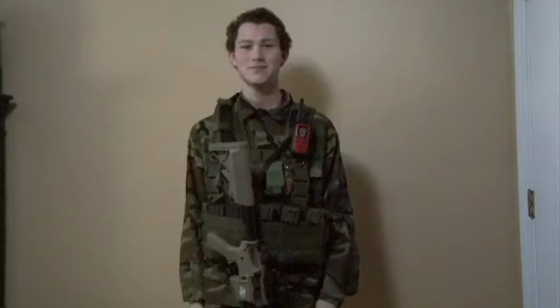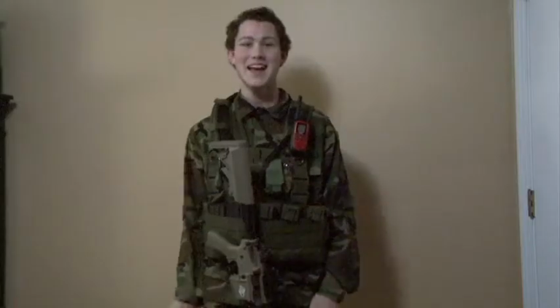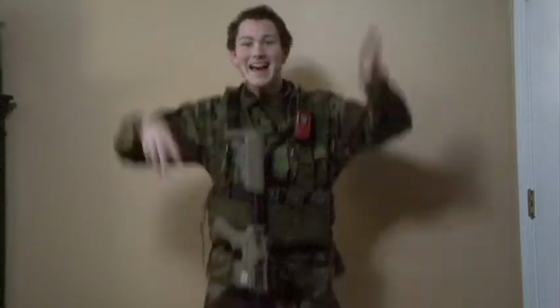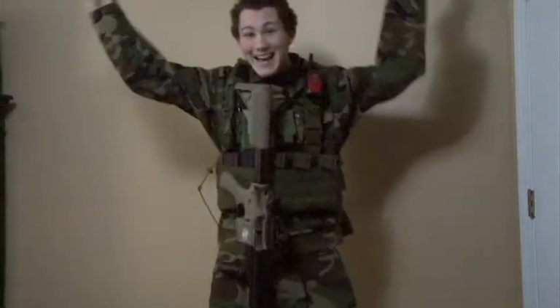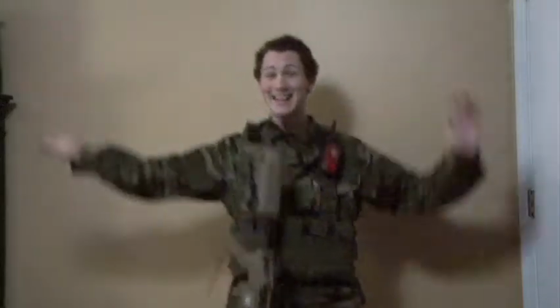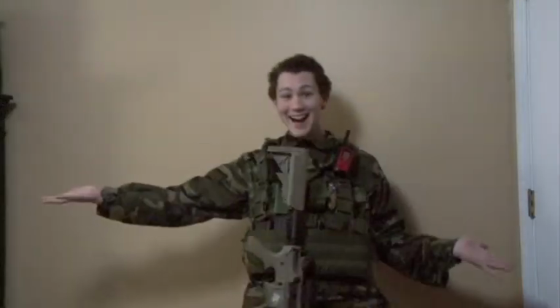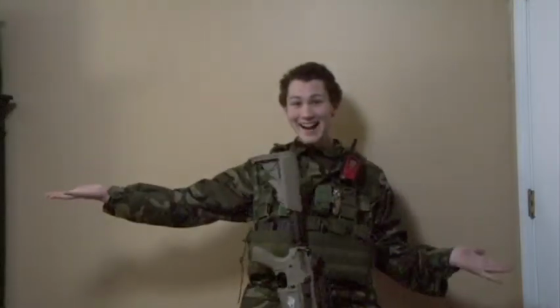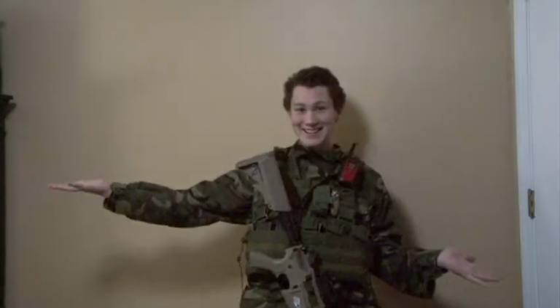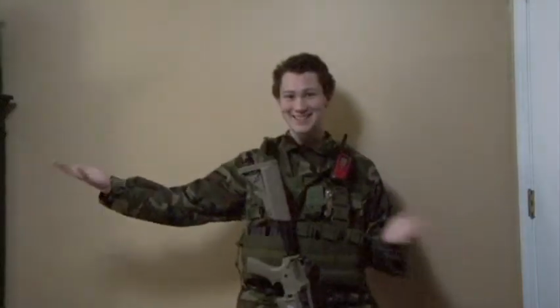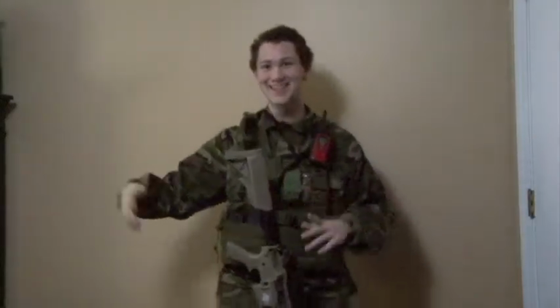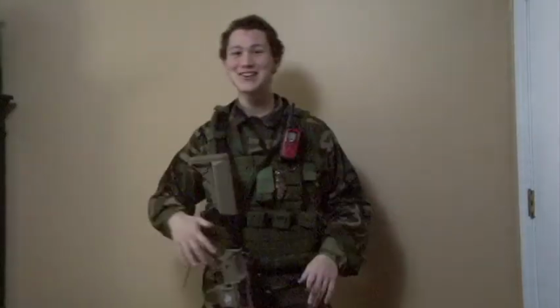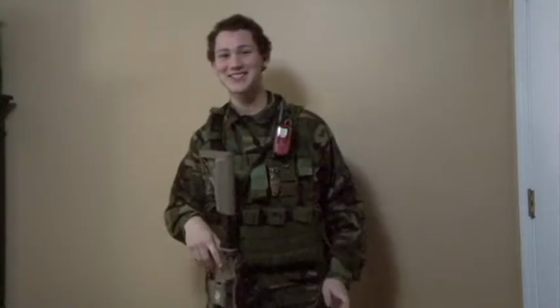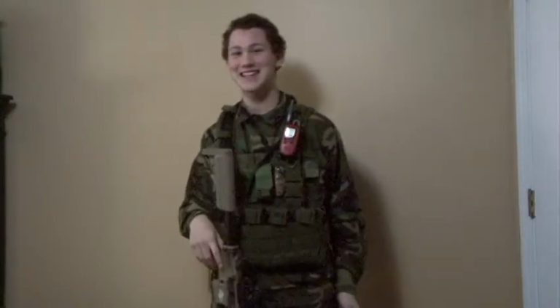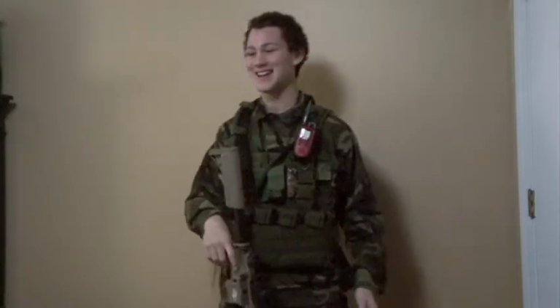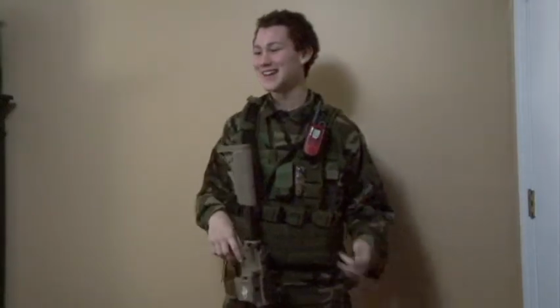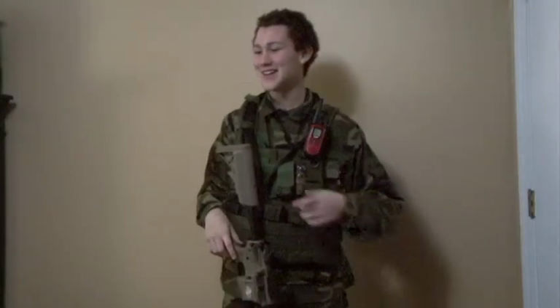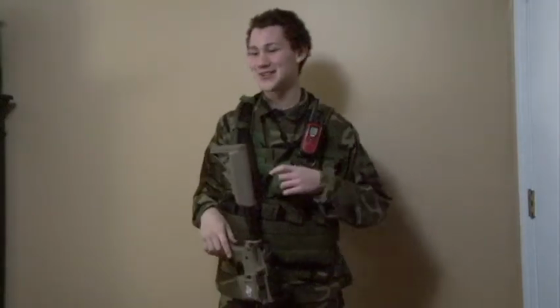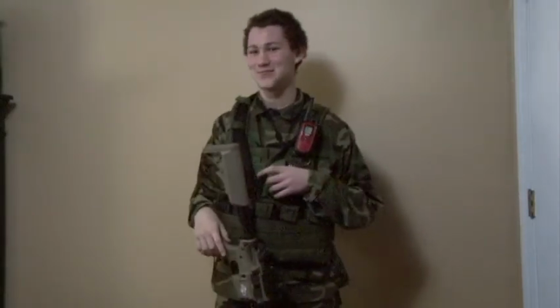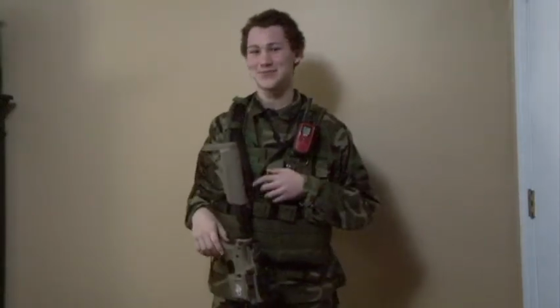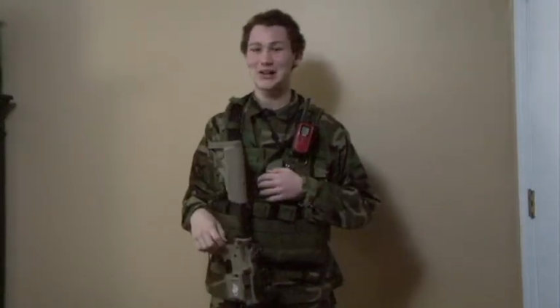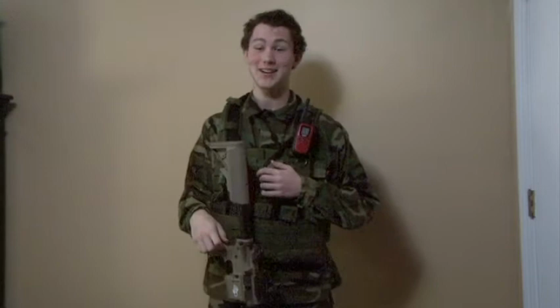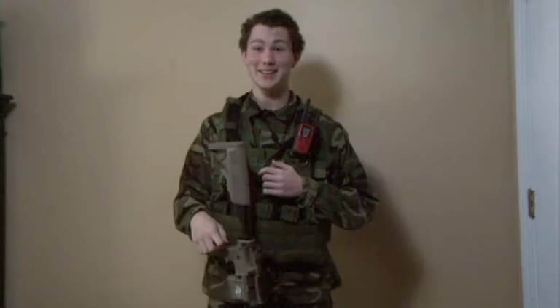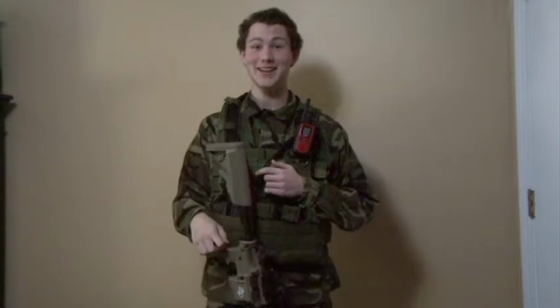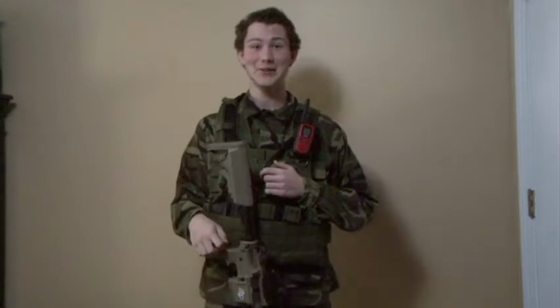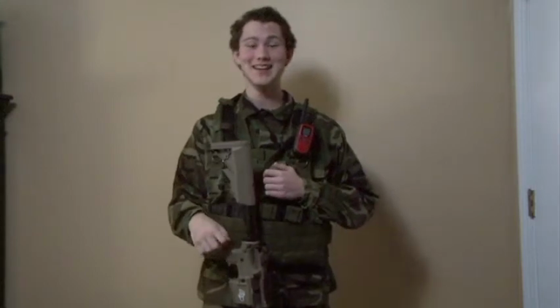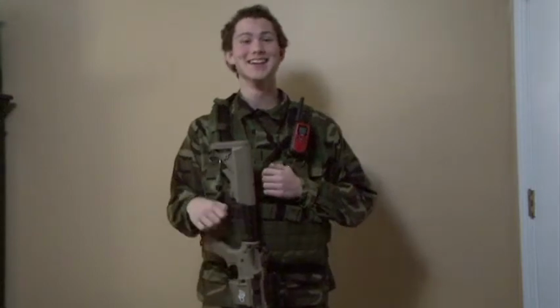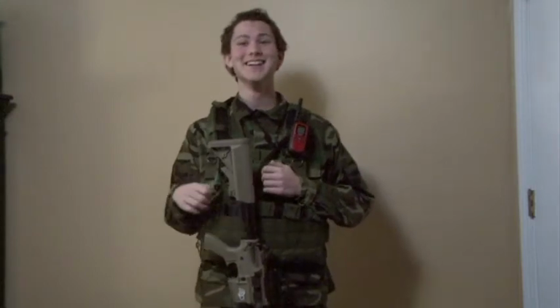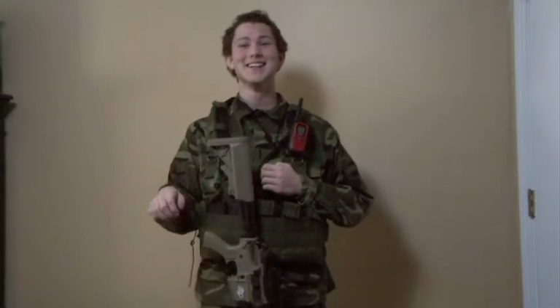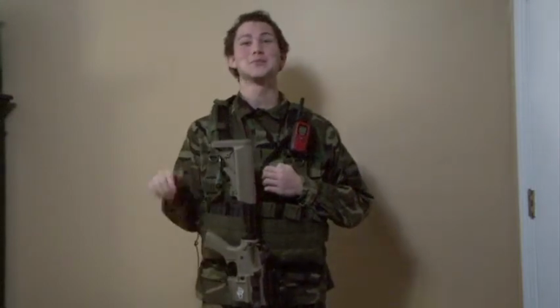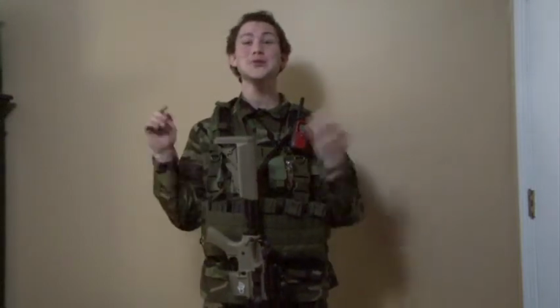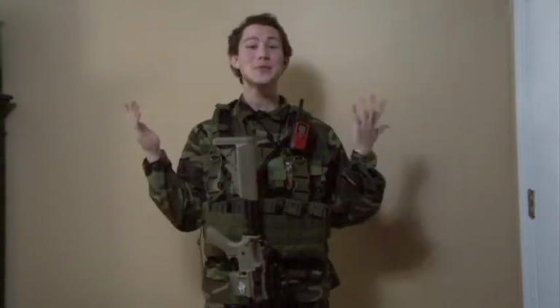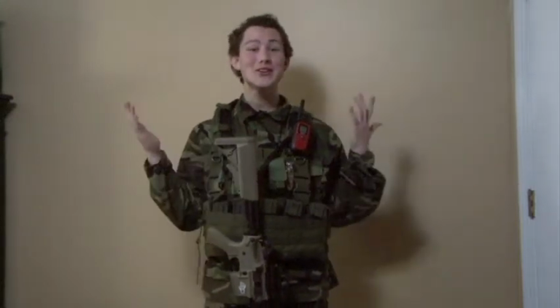Hey guys! Just kidding. I'll cut that out. Bloopers!